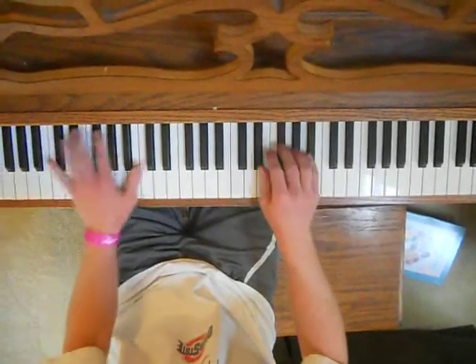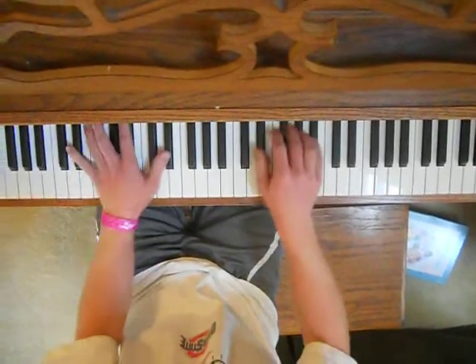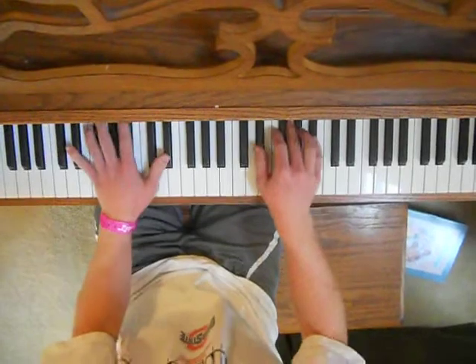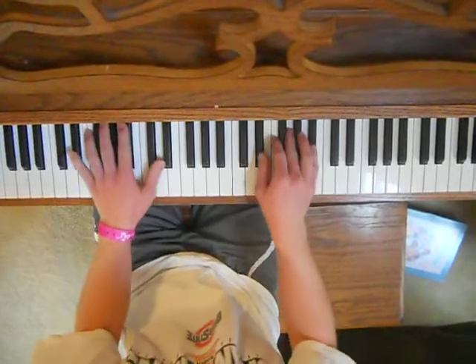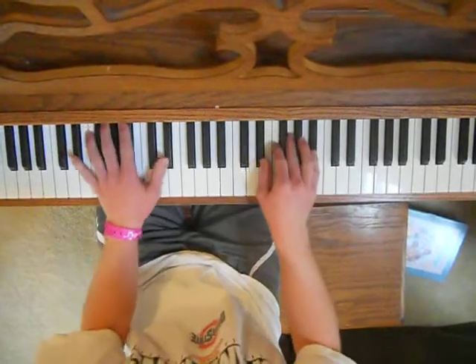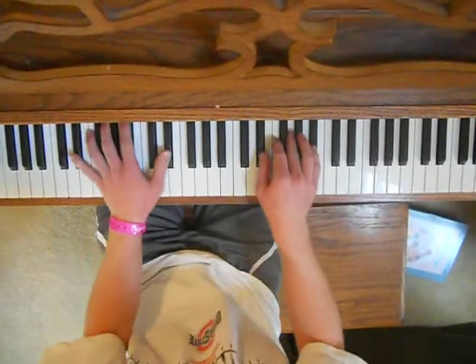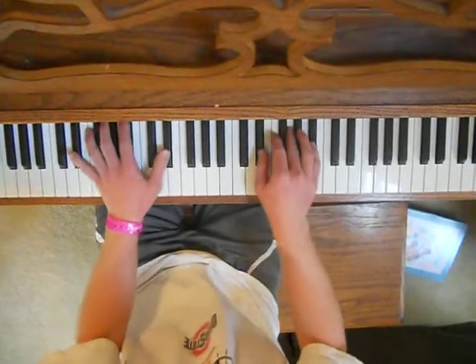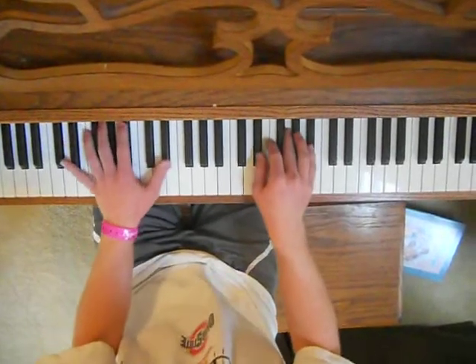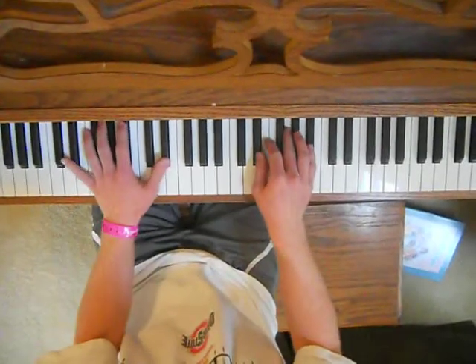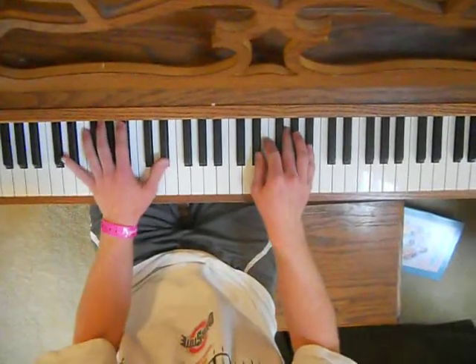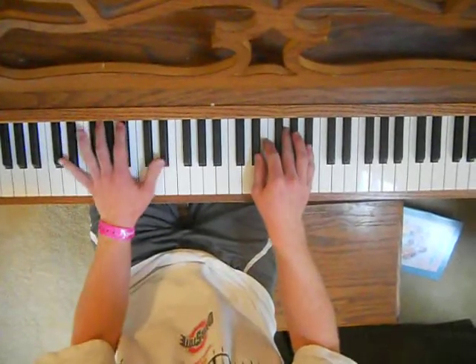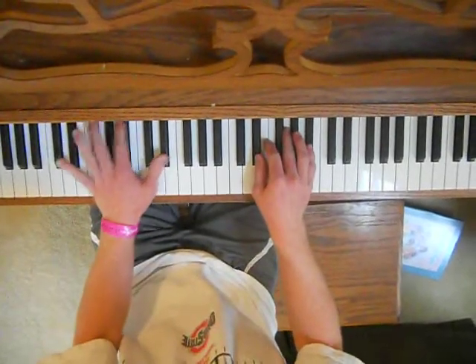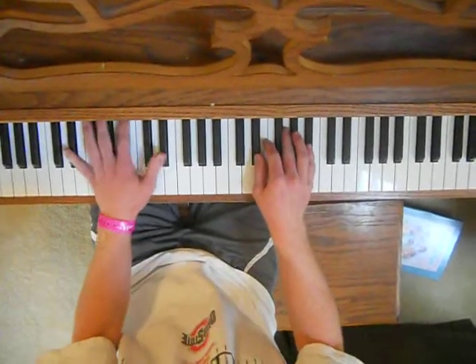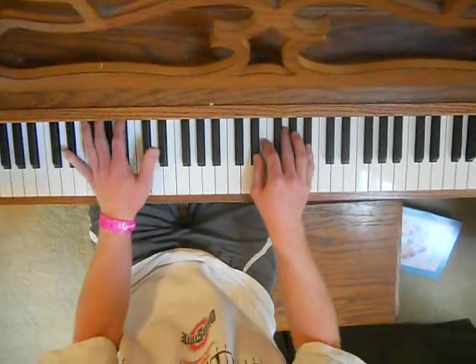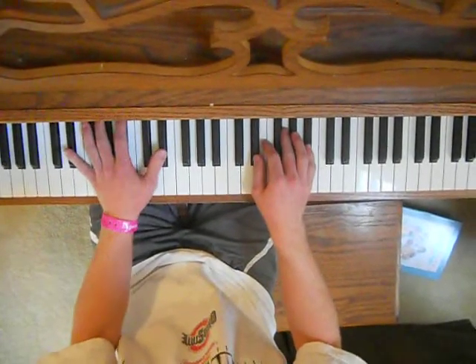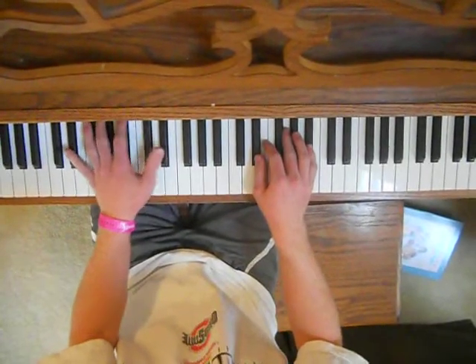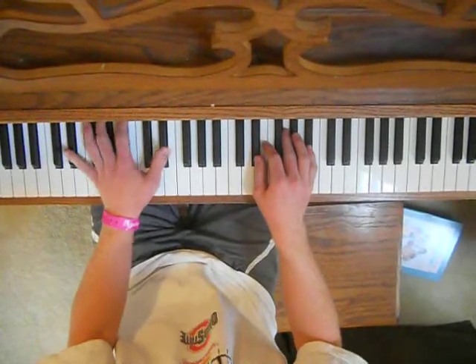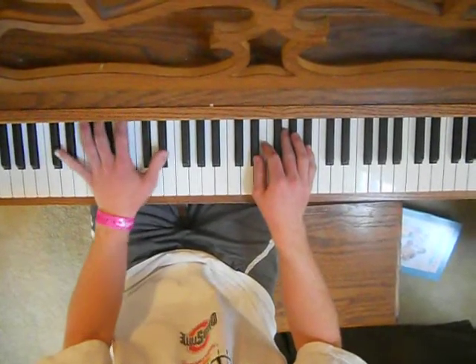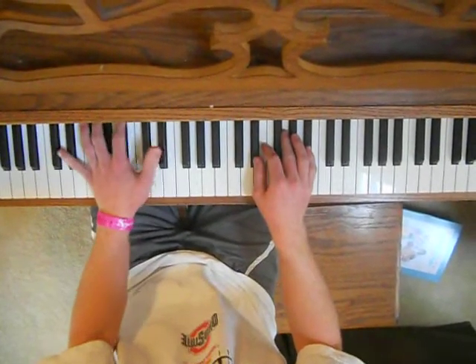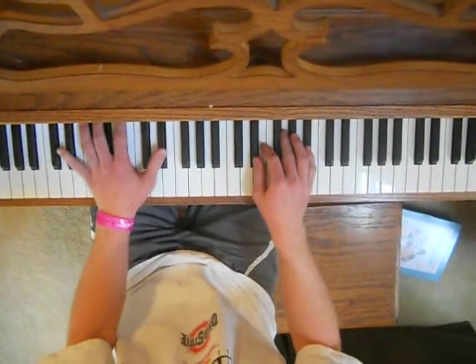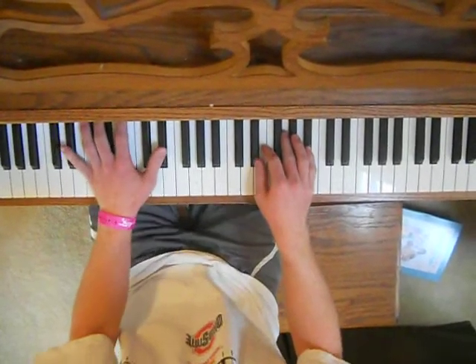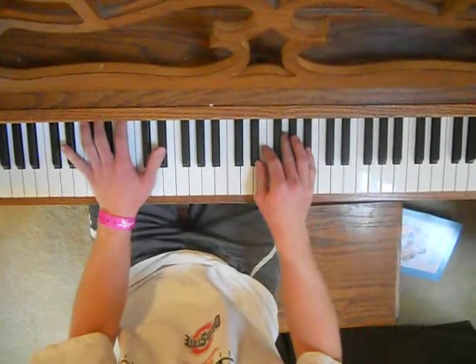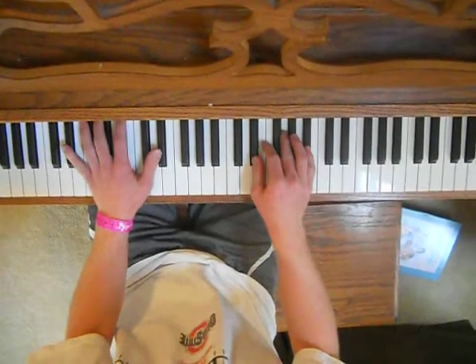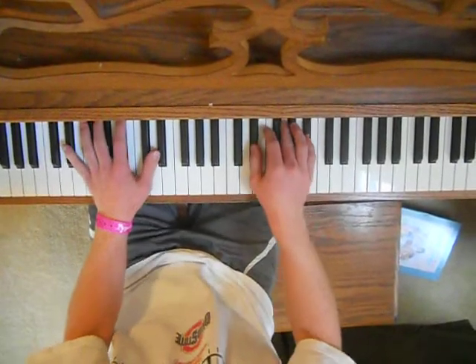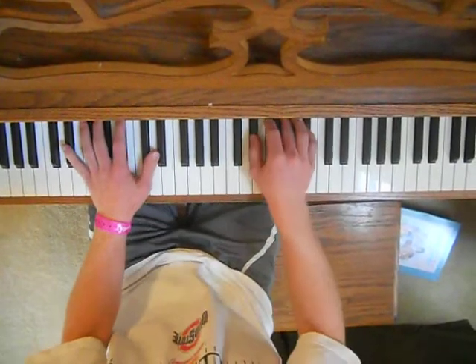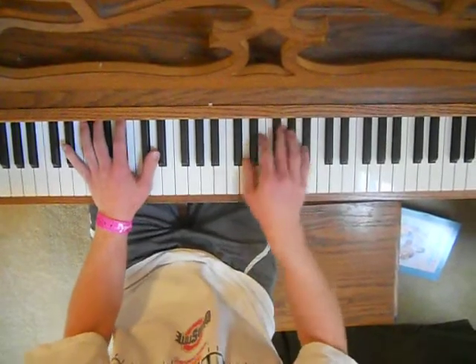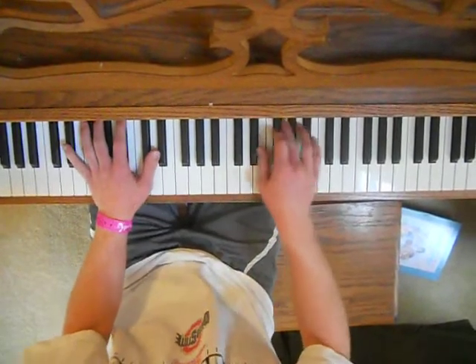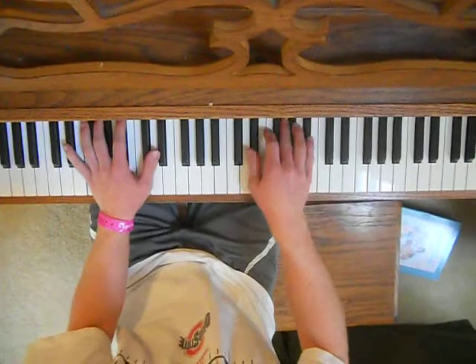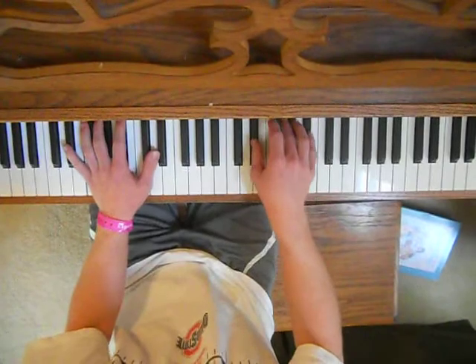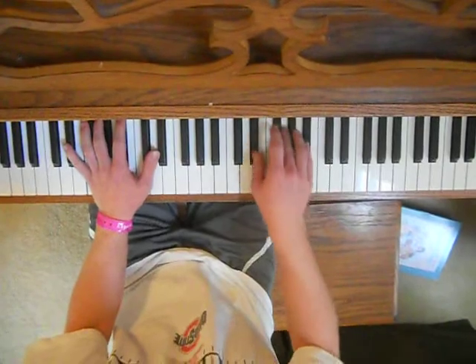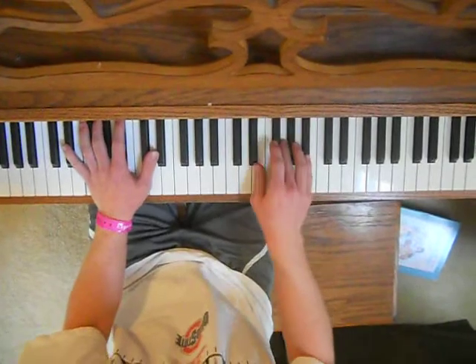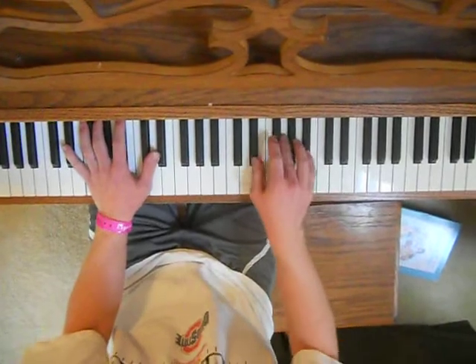Next is the verse. You just play through the chords. You play an octave with the left hand, and then go through the chords with the right hand.